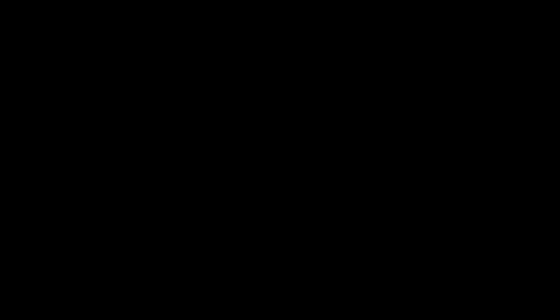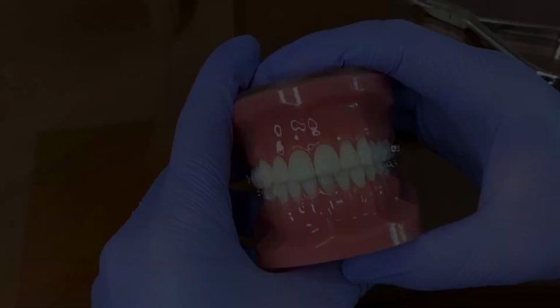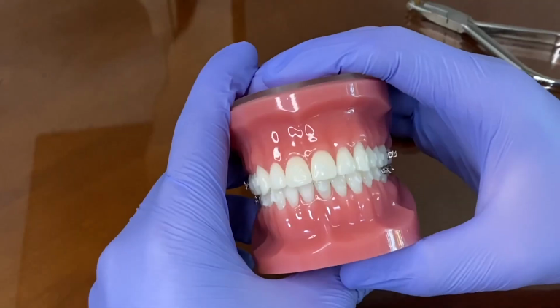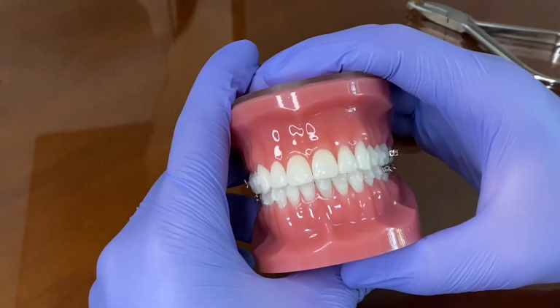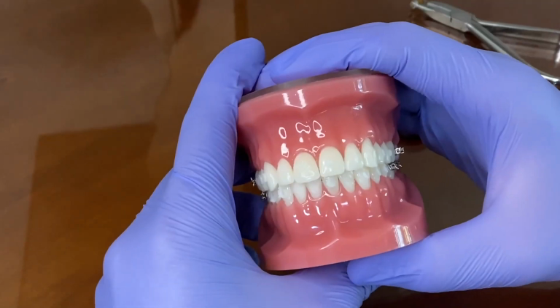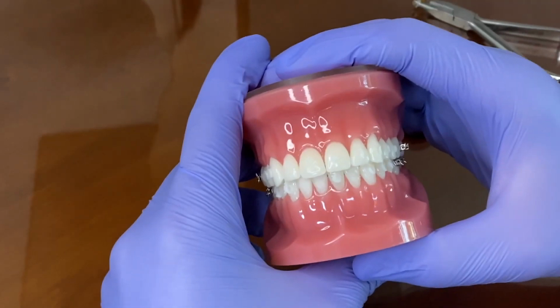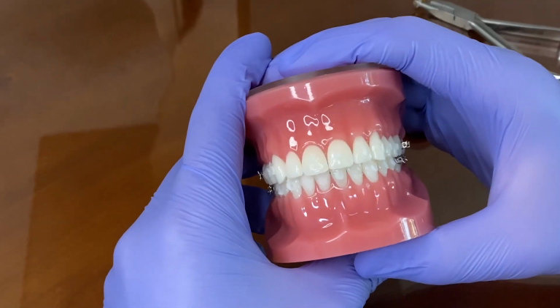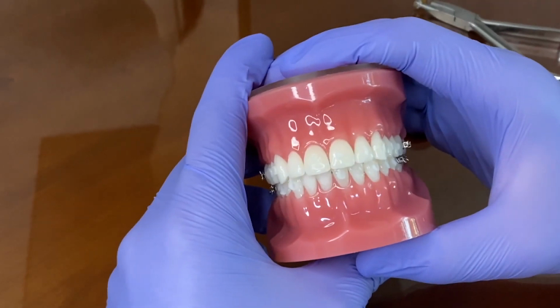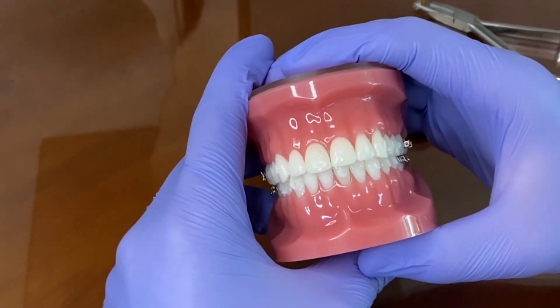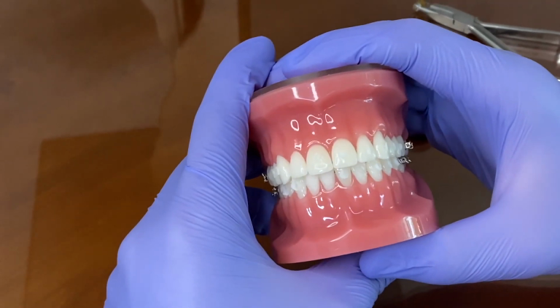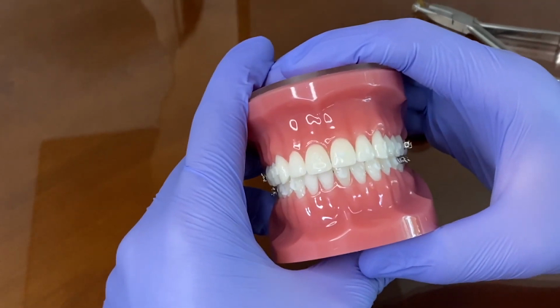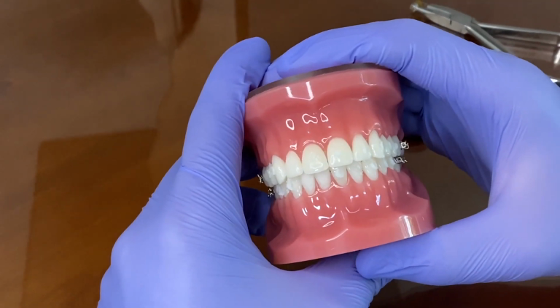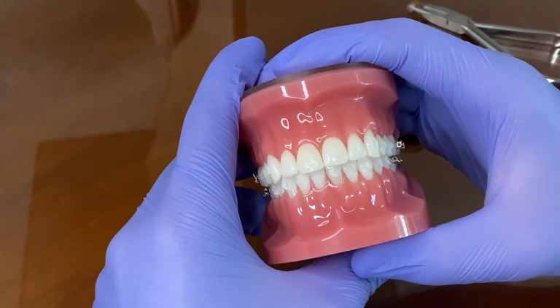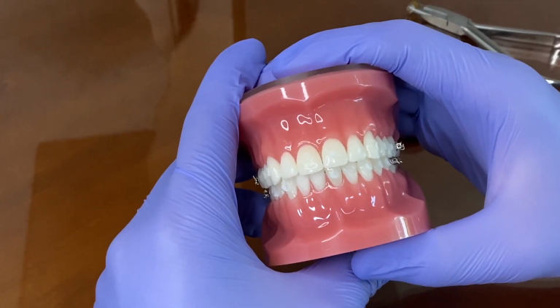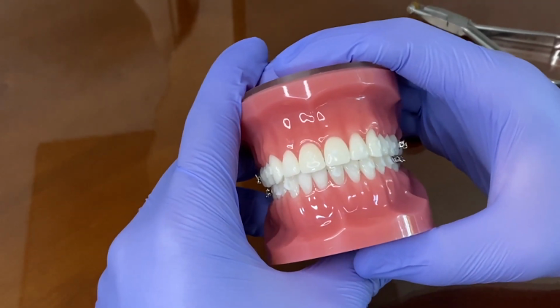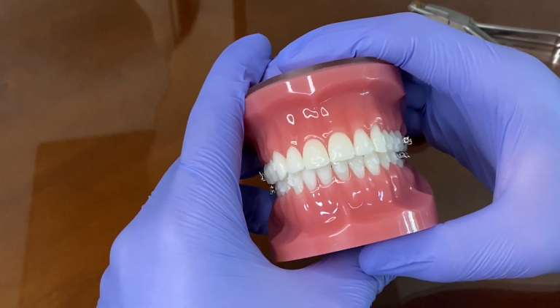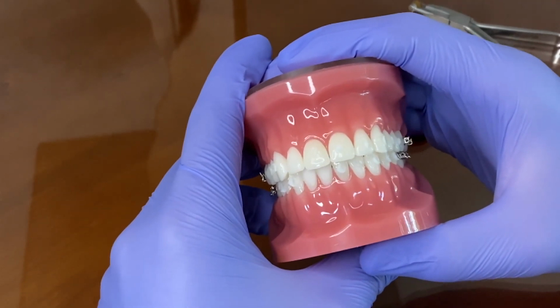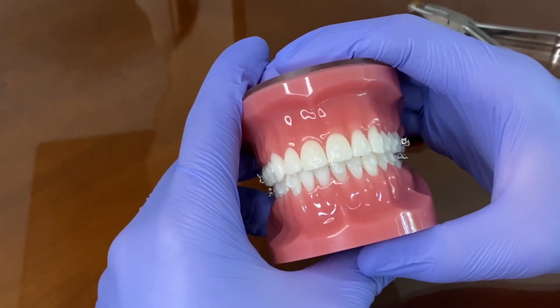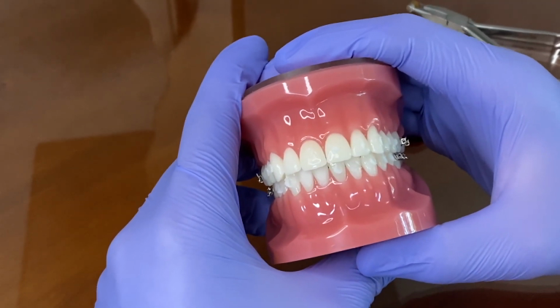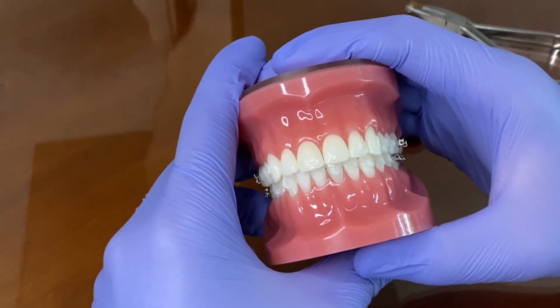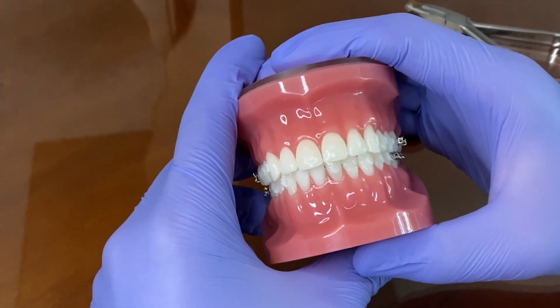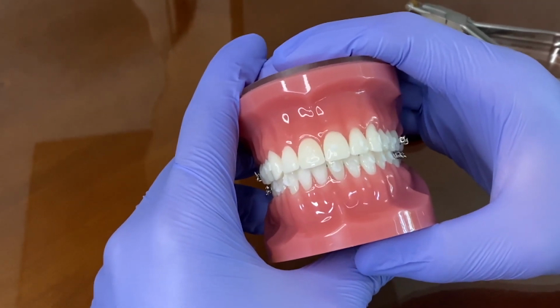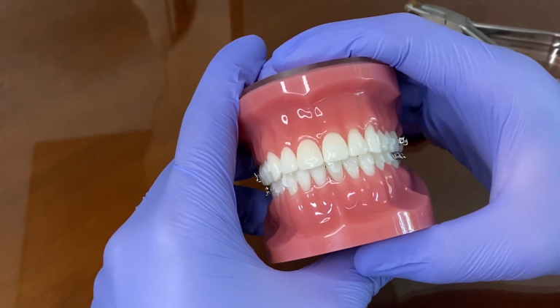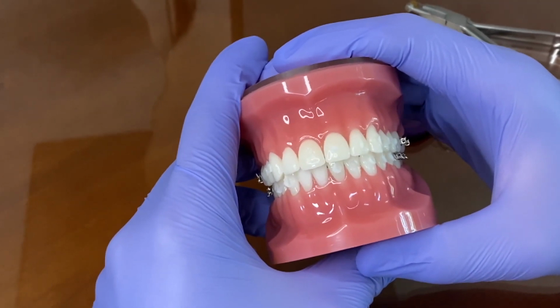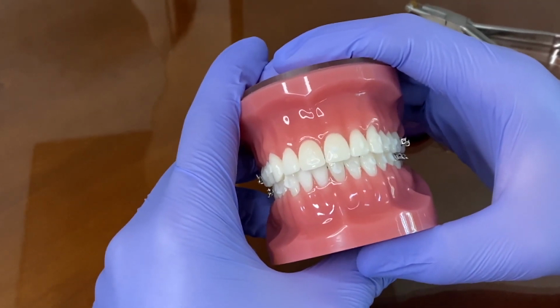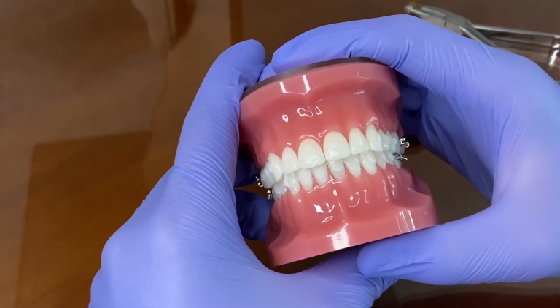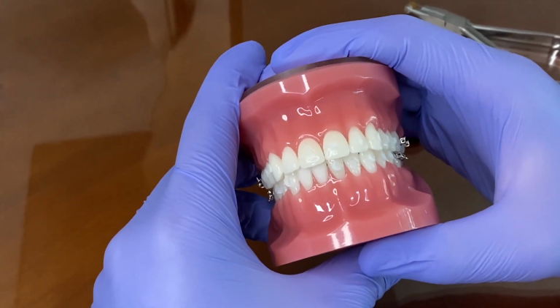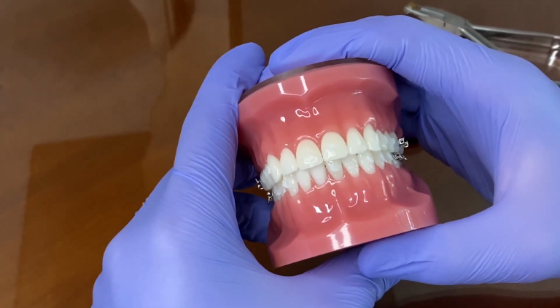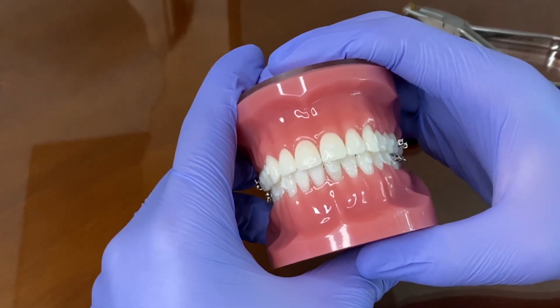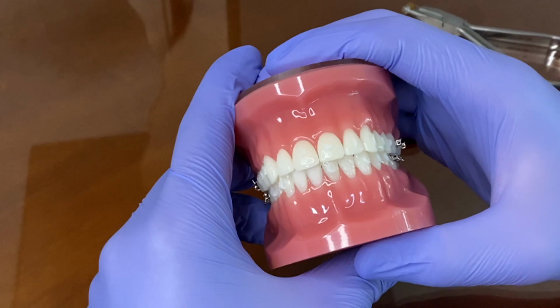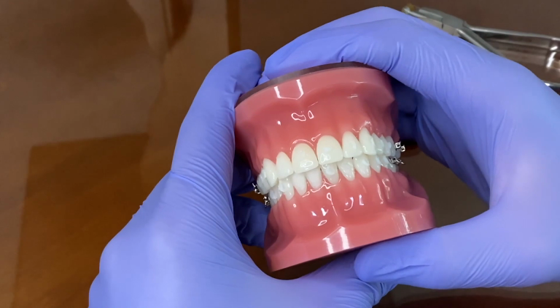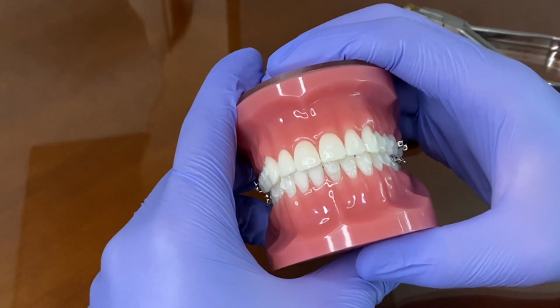Hello everyone. I'm going to go ahead and demonstrate briefly how to remove resin from teeth without using a high-speed handpiece.